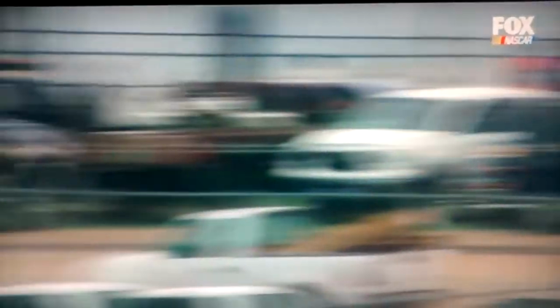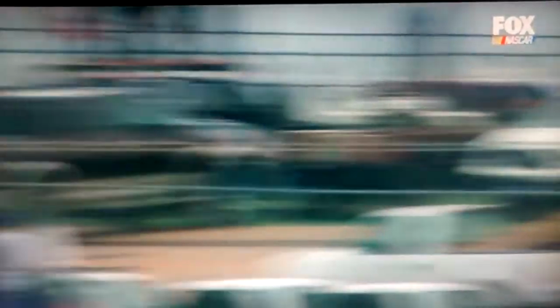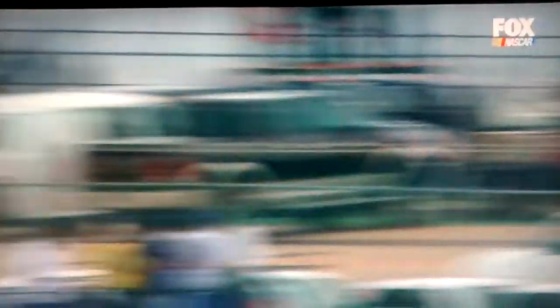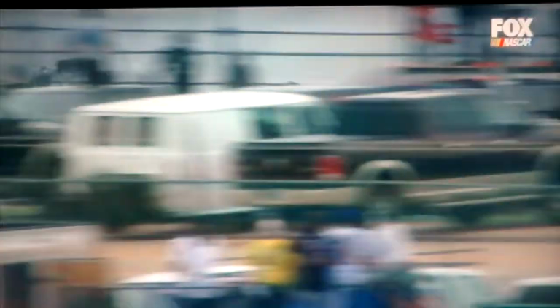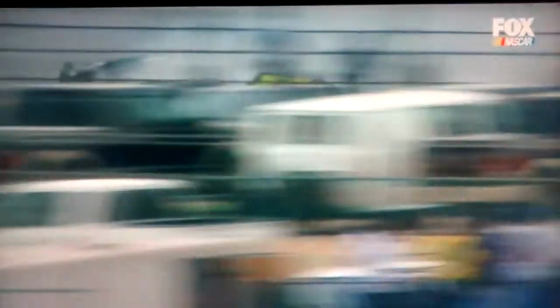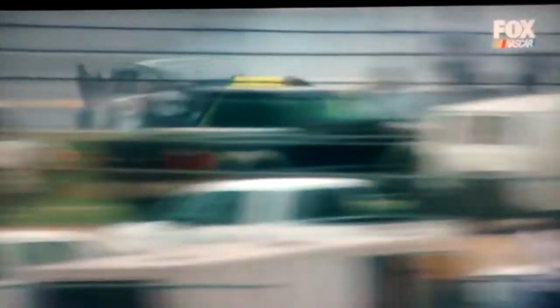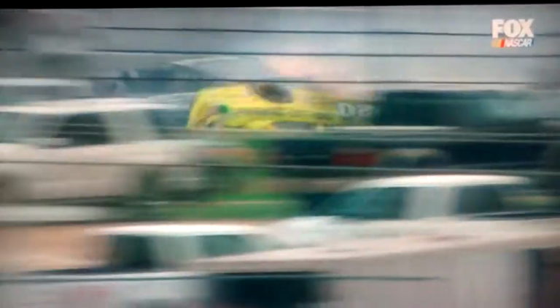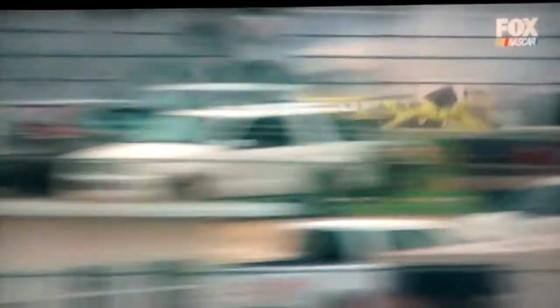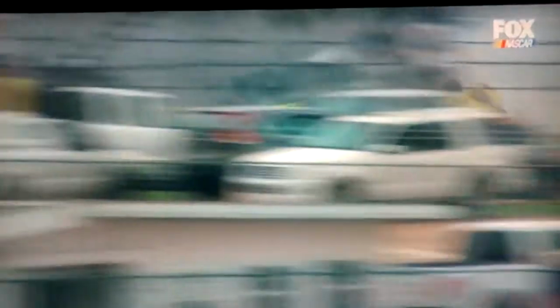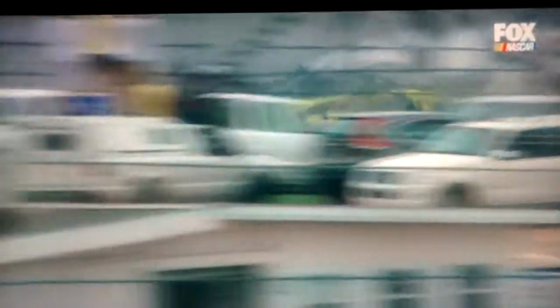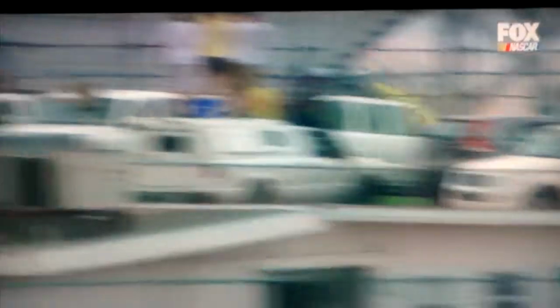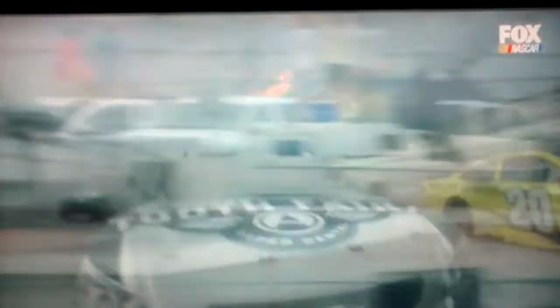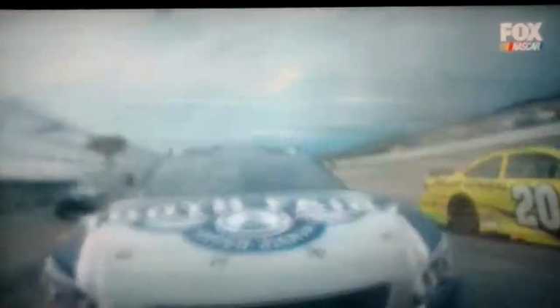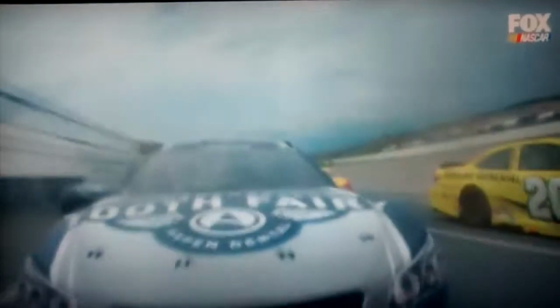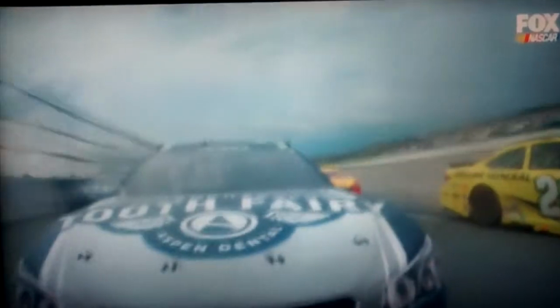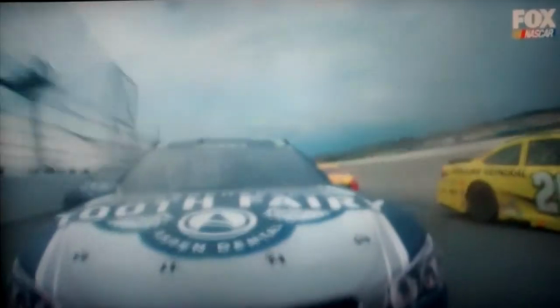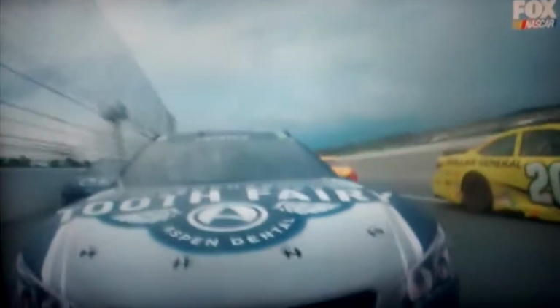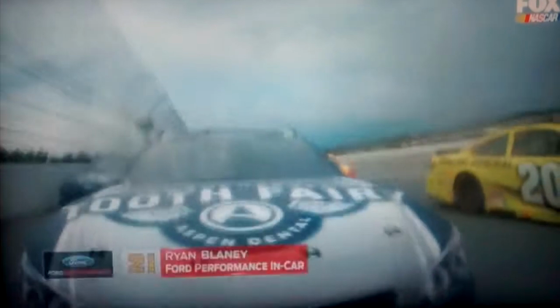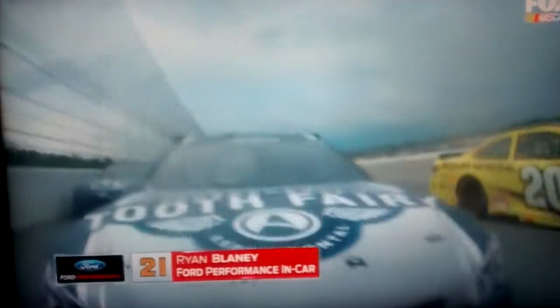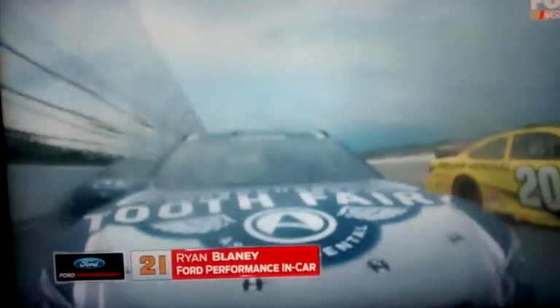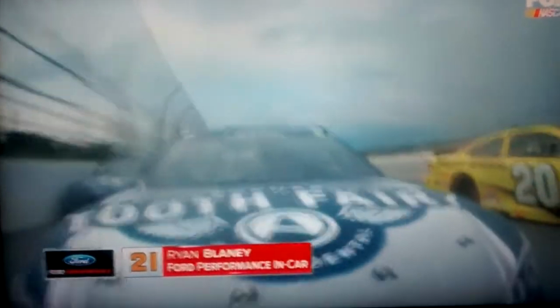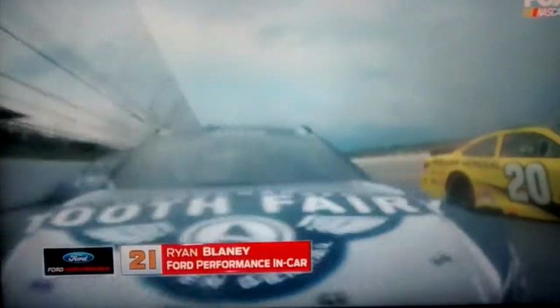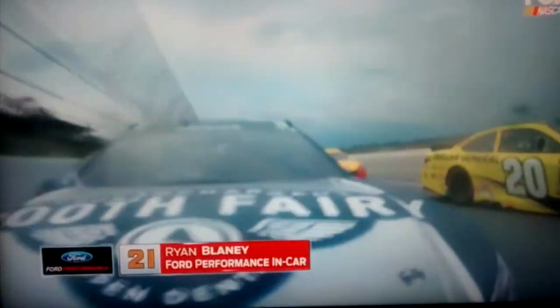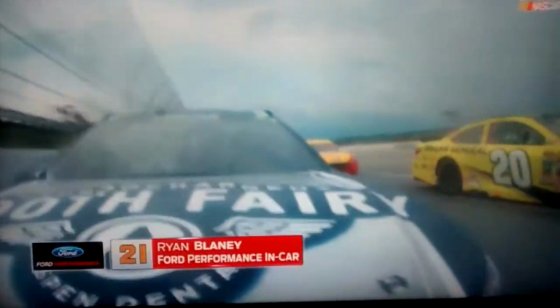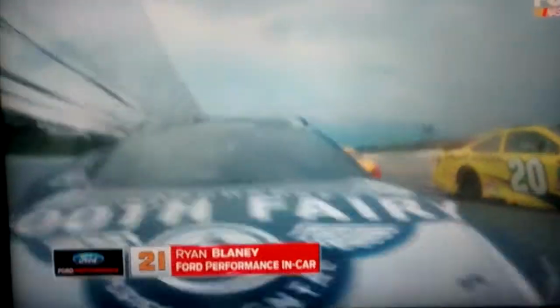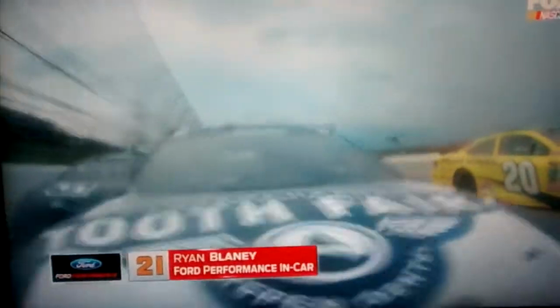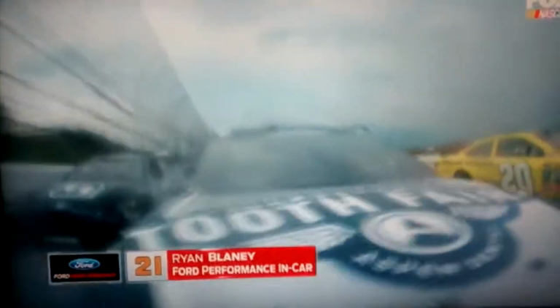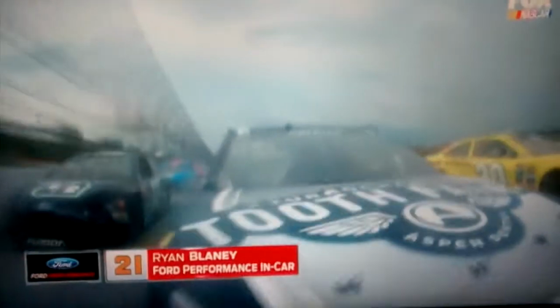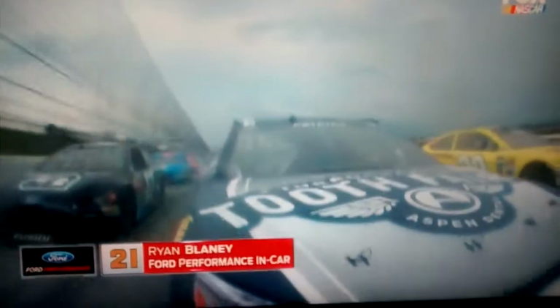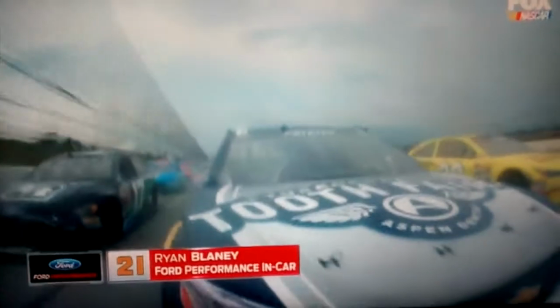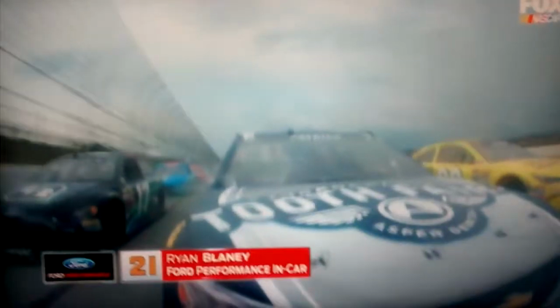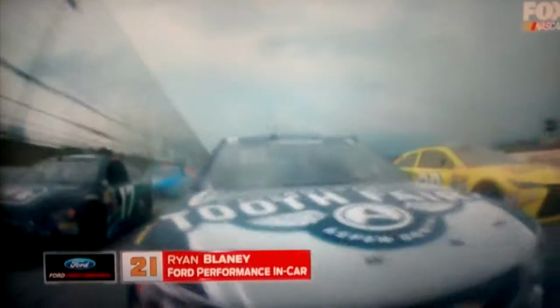Right in front of Danica, when that began to unfold, was Ryan Lane. Let's go back there and roll with that.